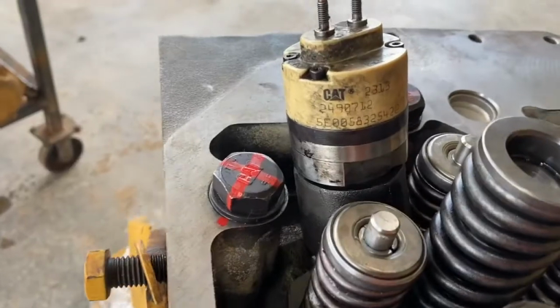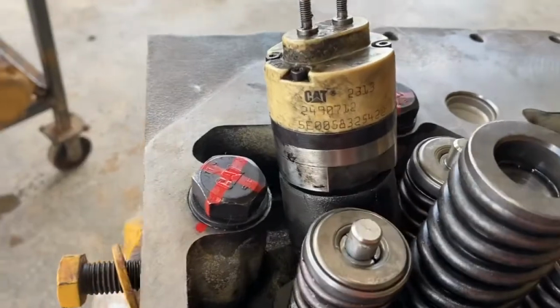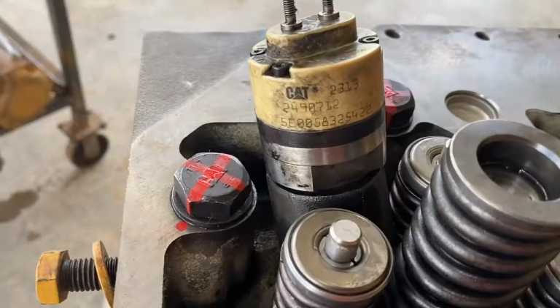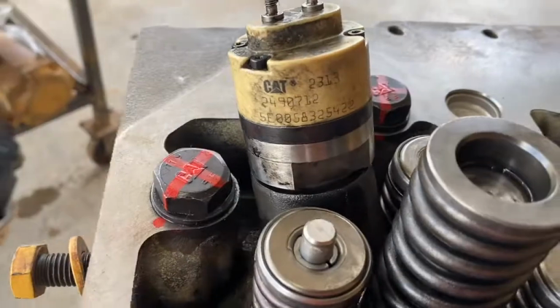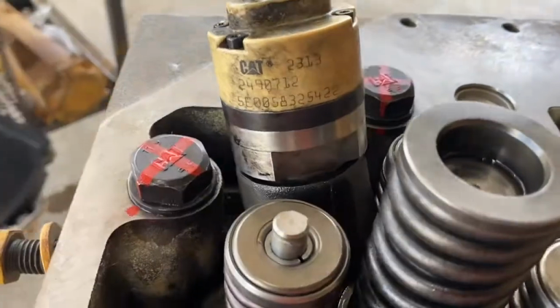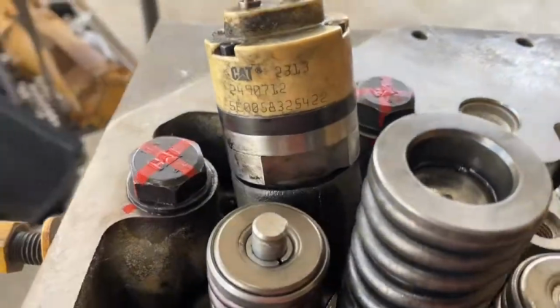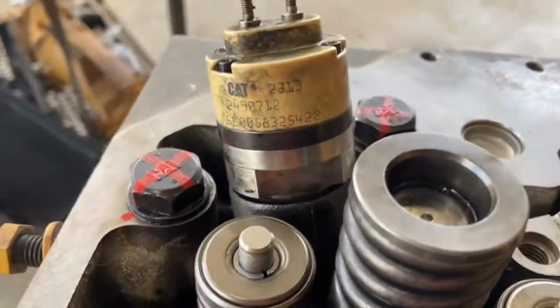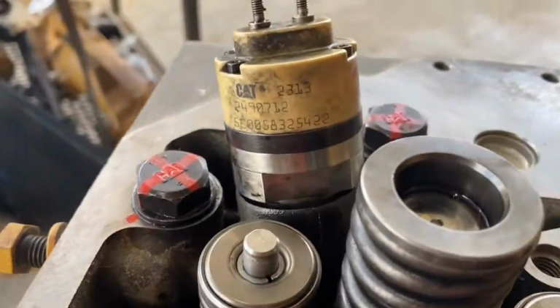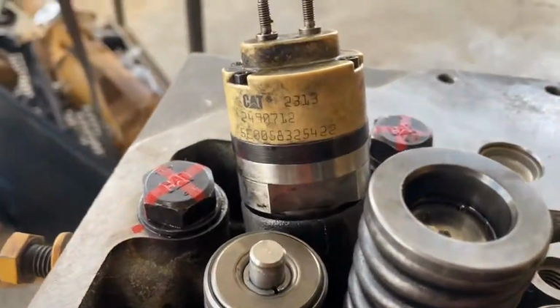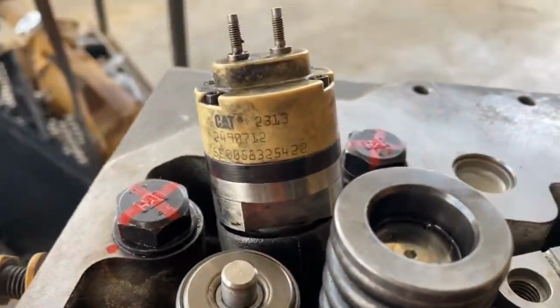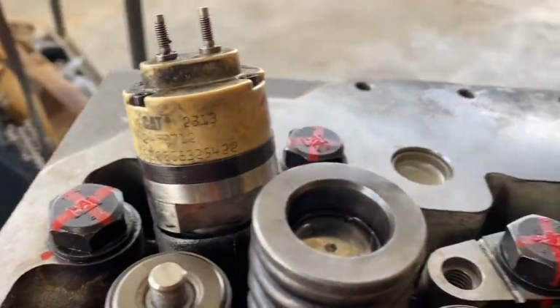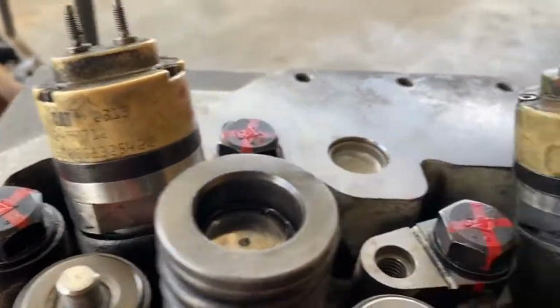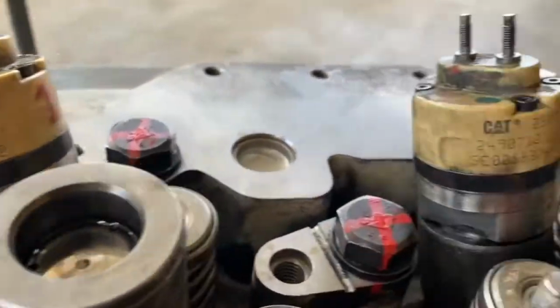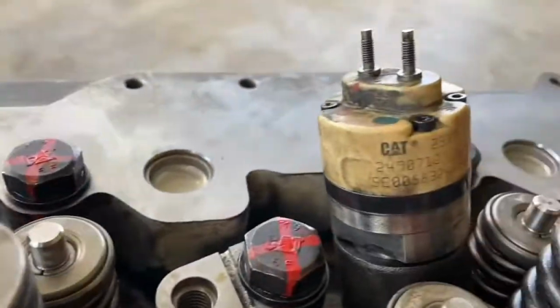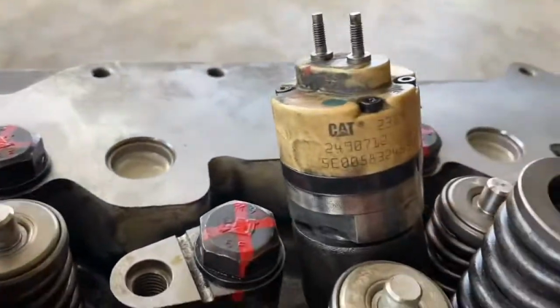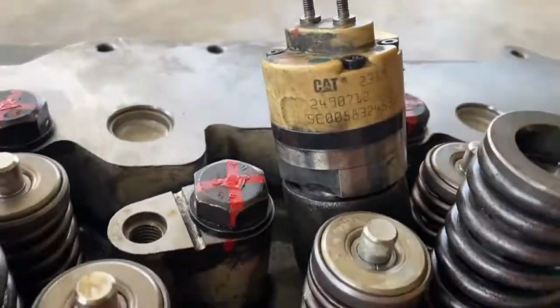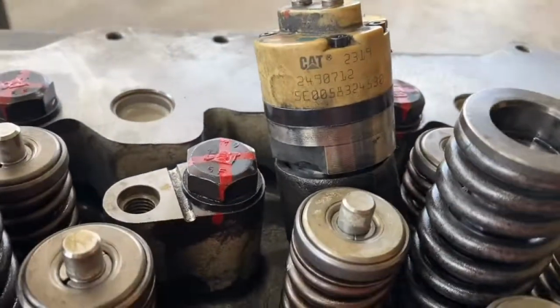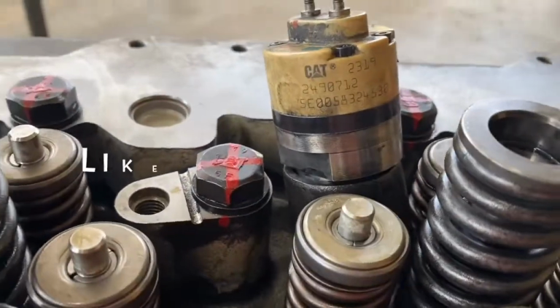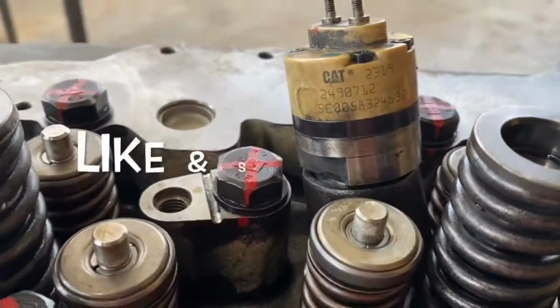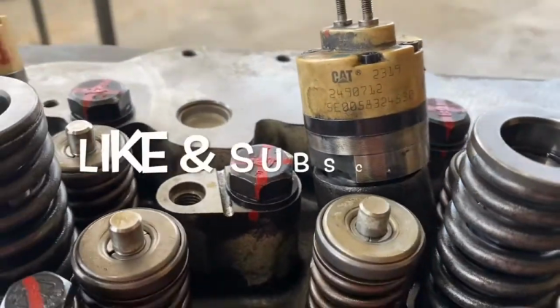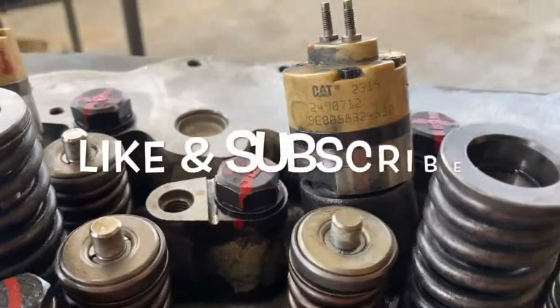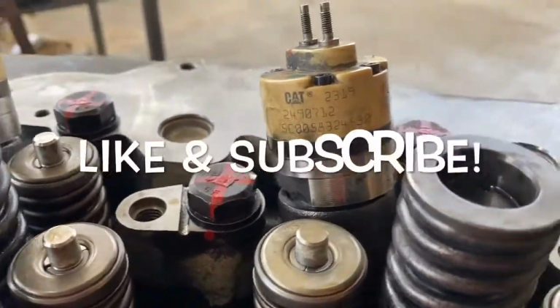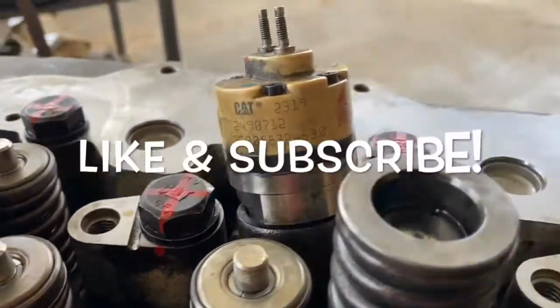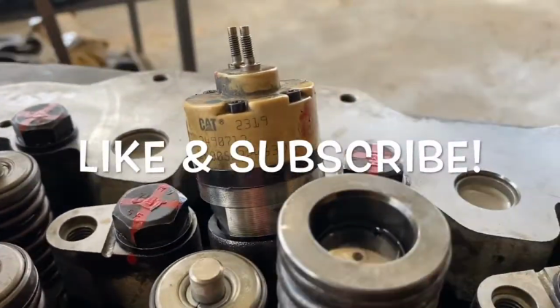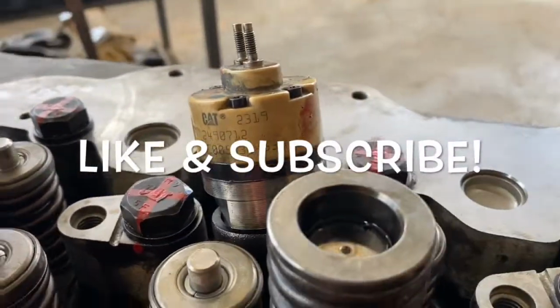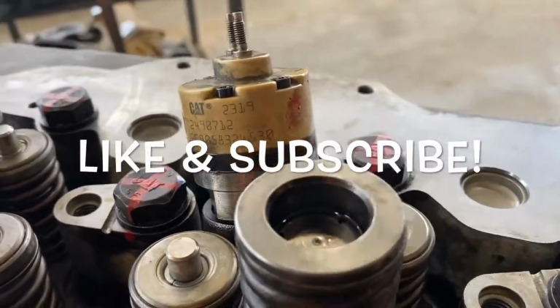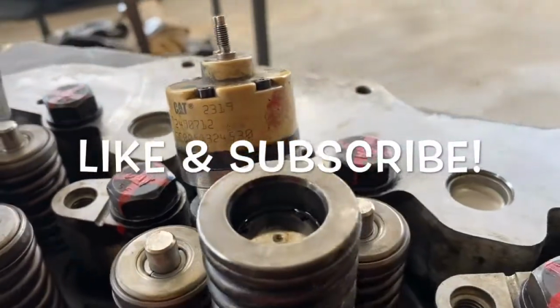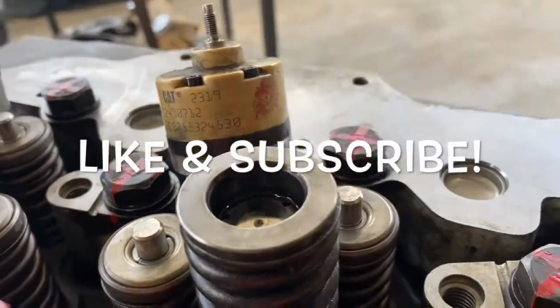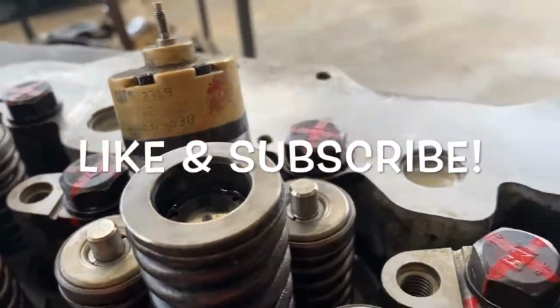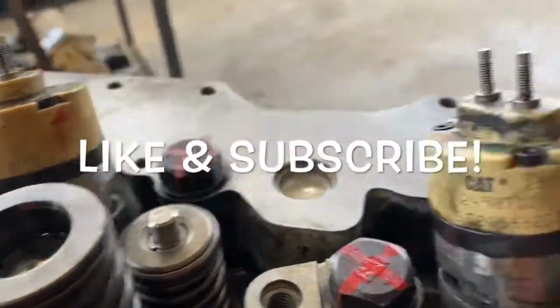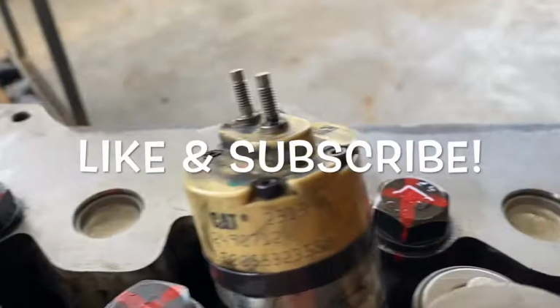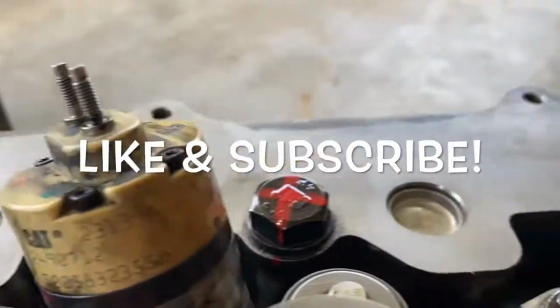If you enjoyed this video, hit the like button and subscribe to my channel so you don't miss more videos like this.